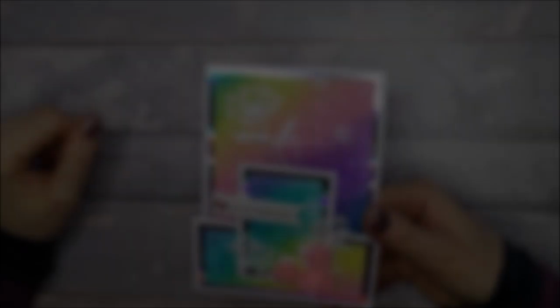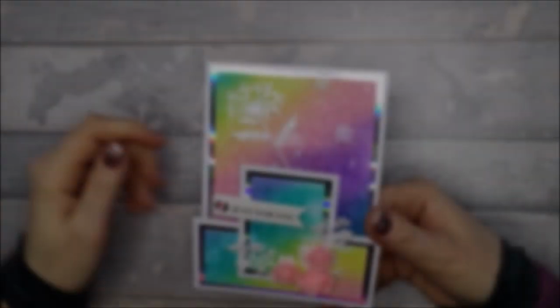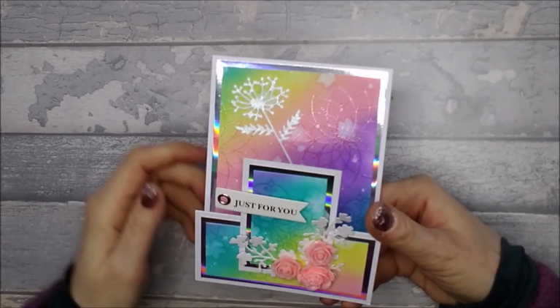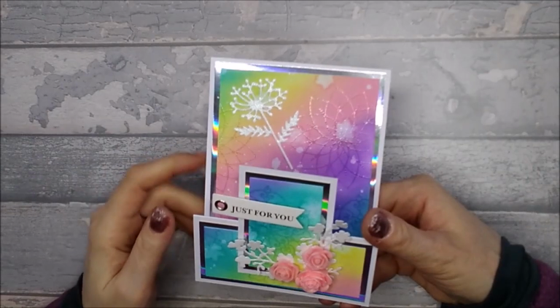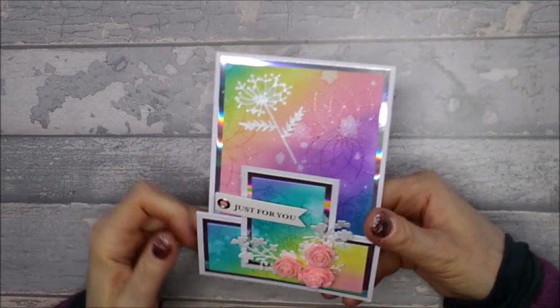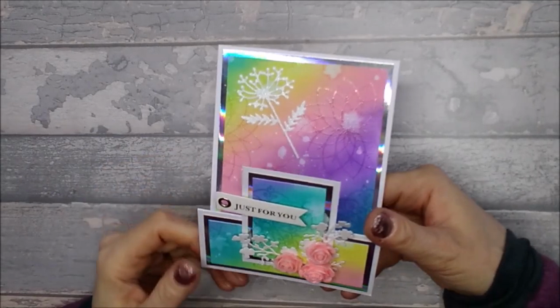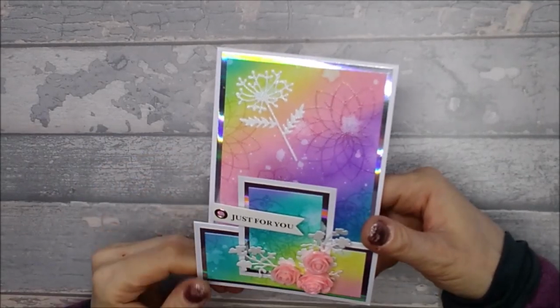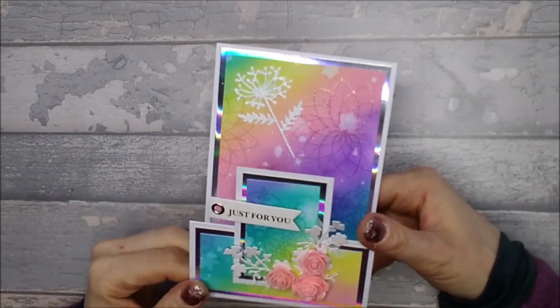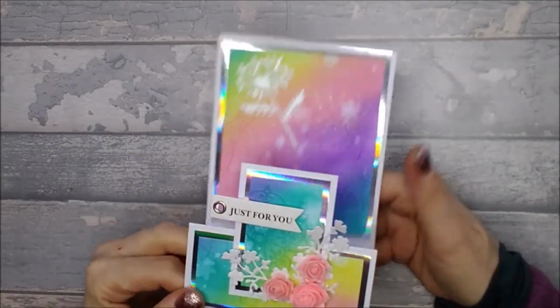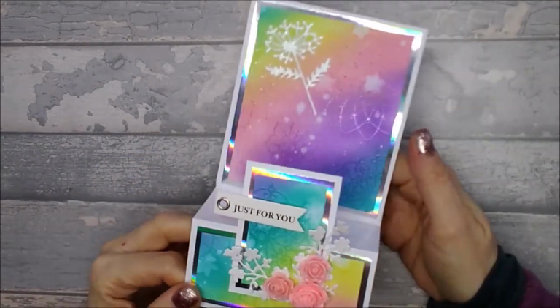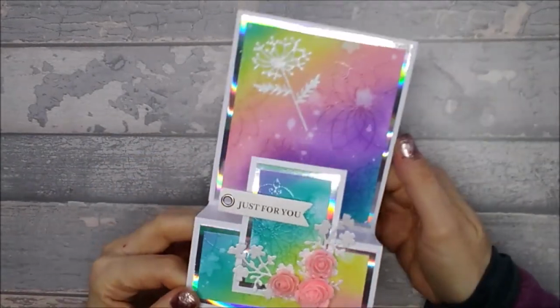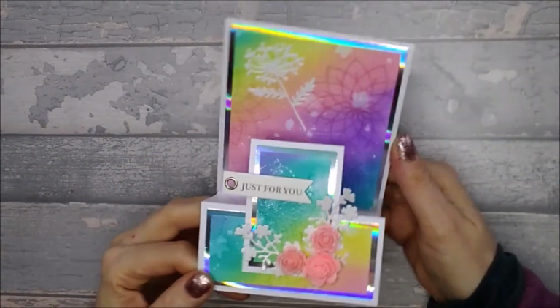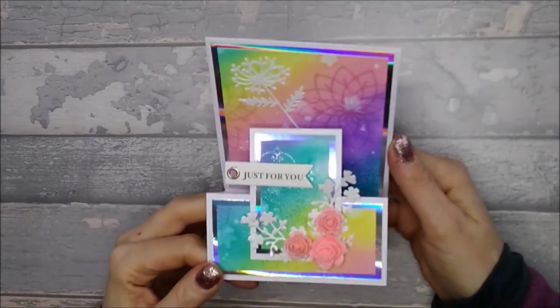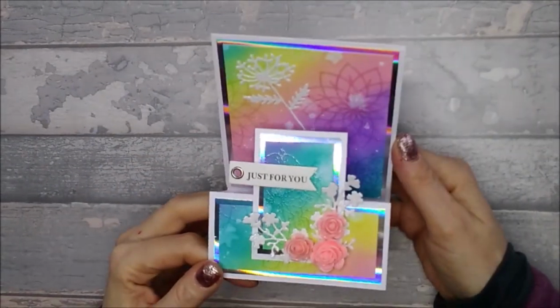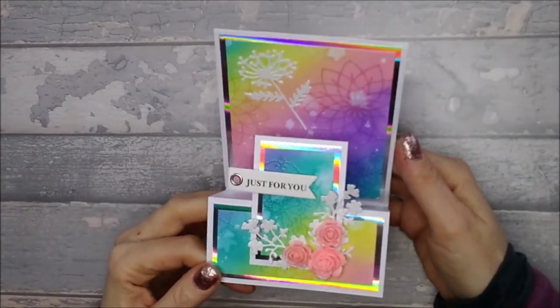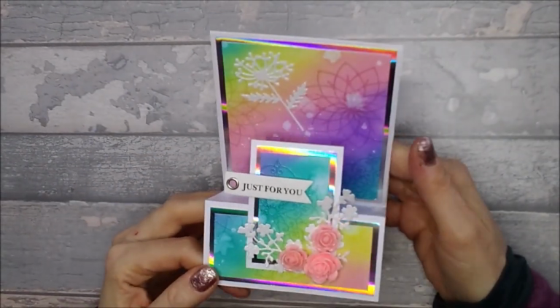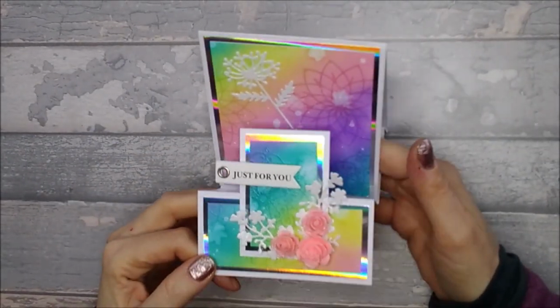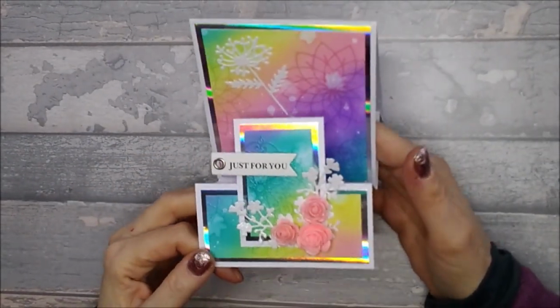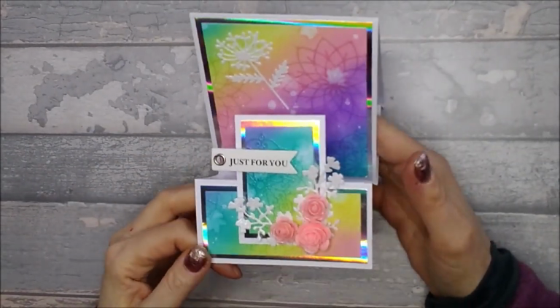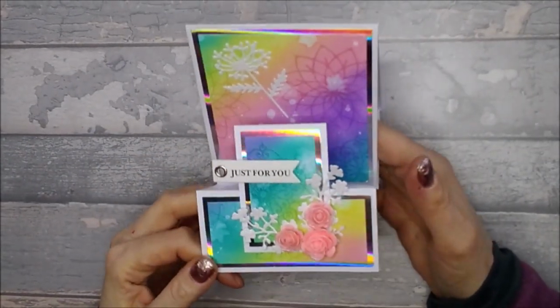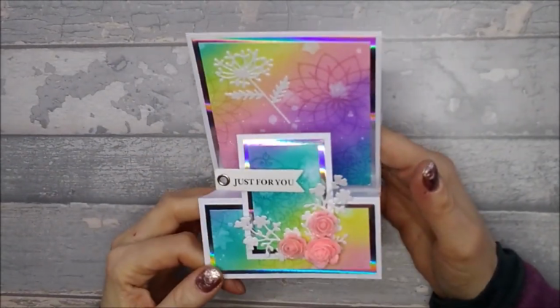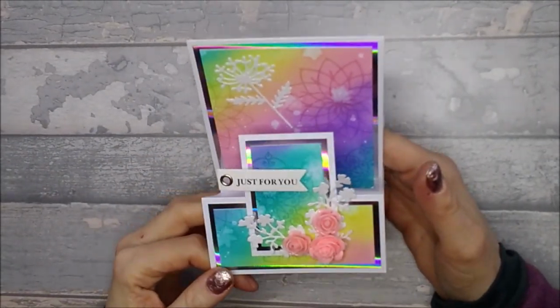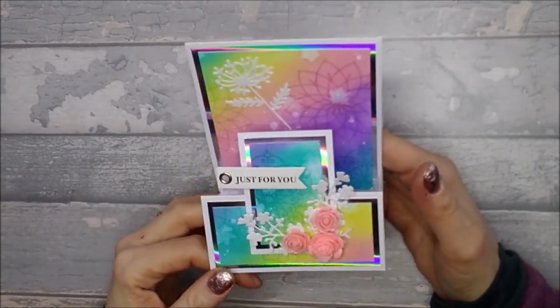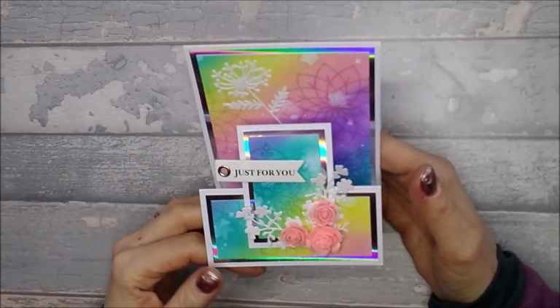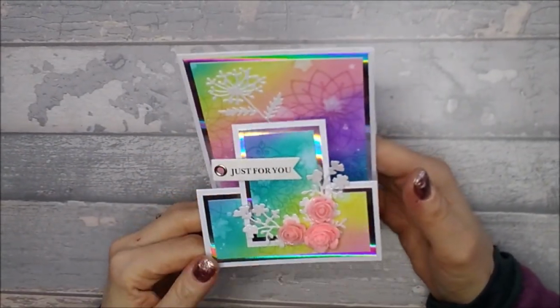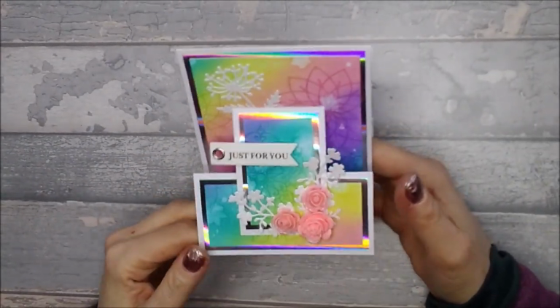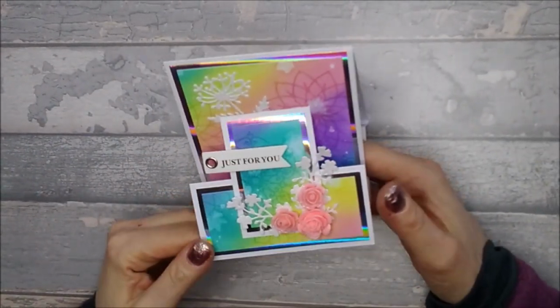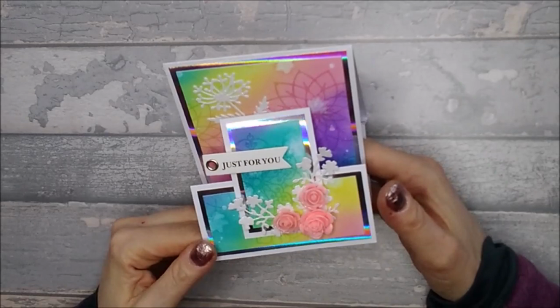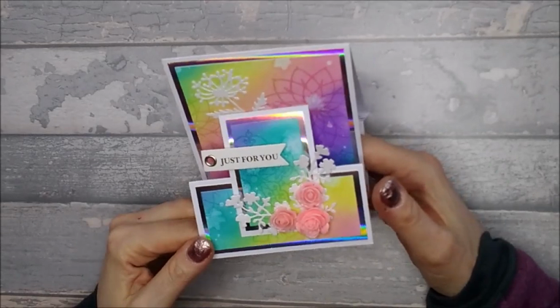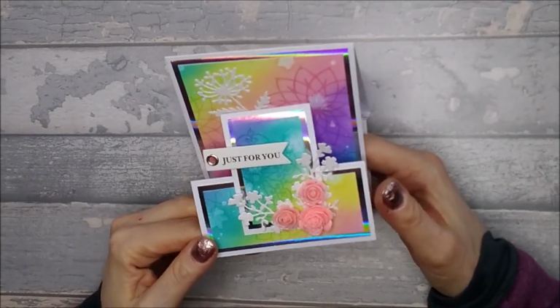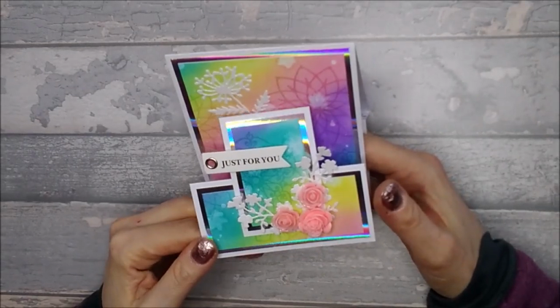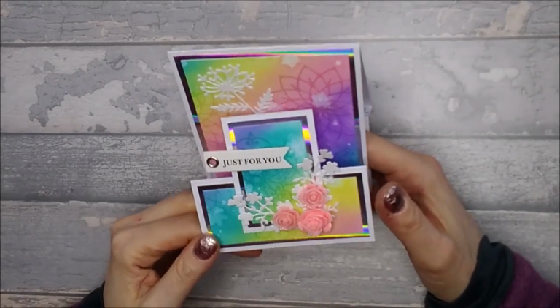Hi everyone, so today I want to show you a tent card variation that I saw. I can't remember where I saw it - I think I might have seen it on Pinterest.